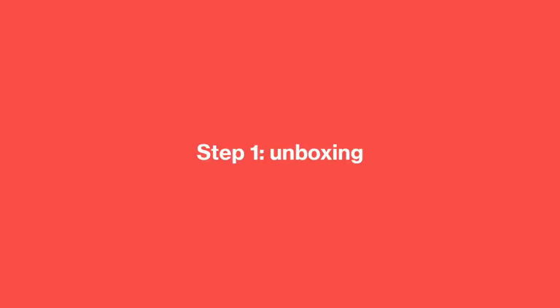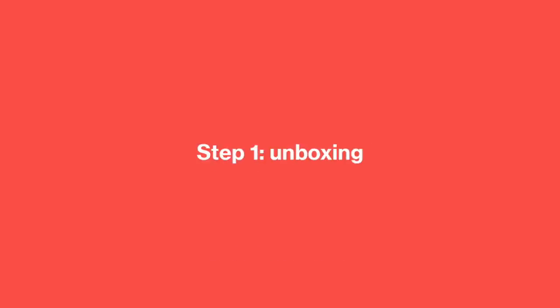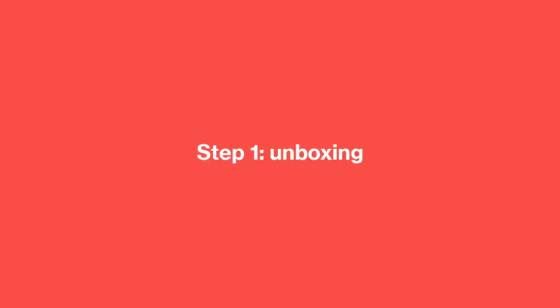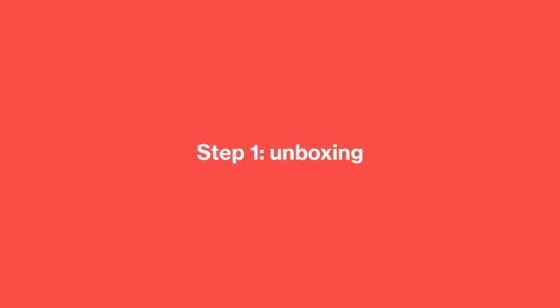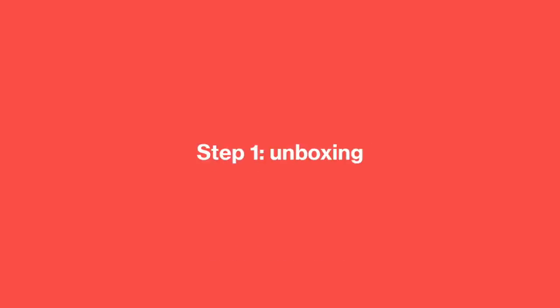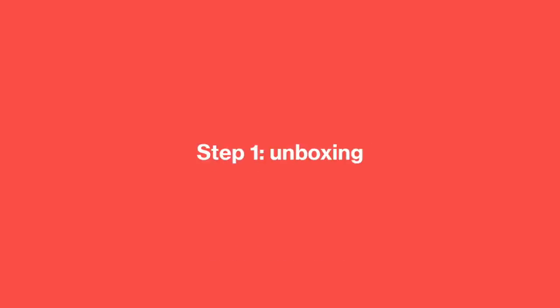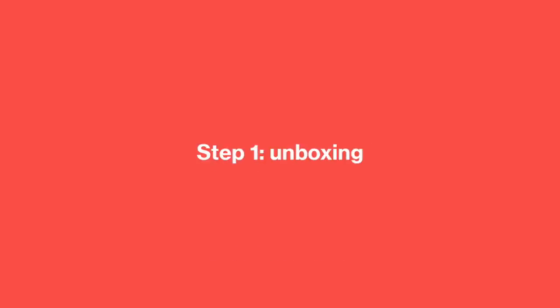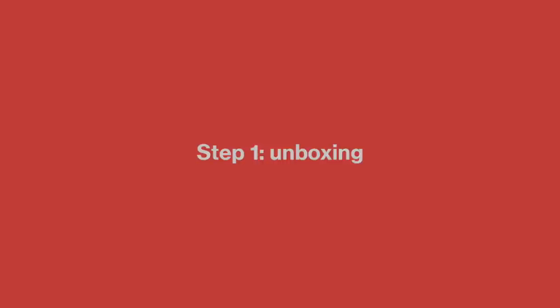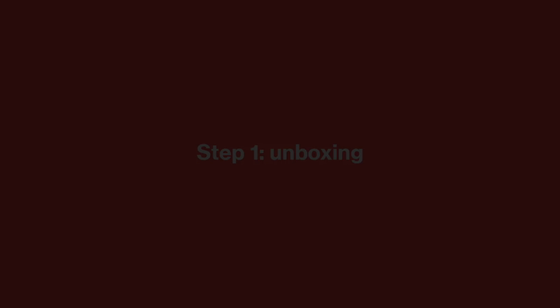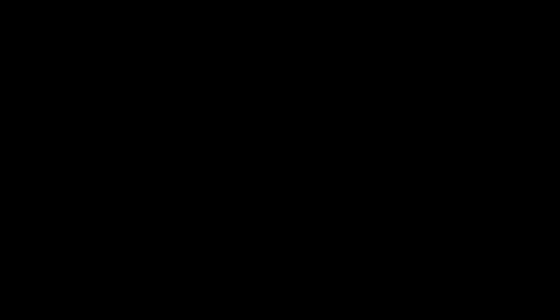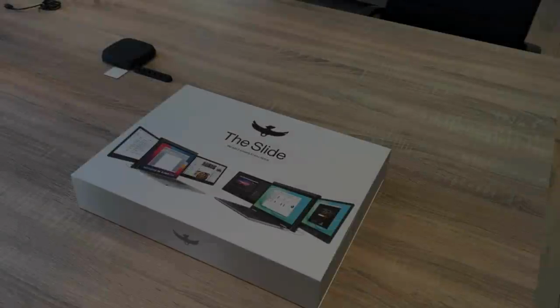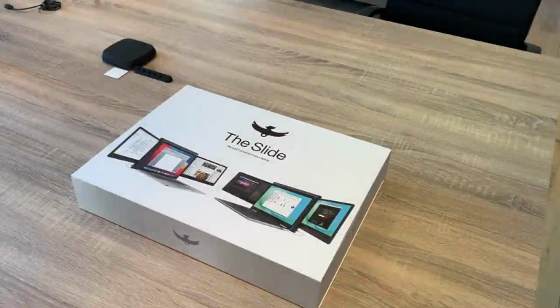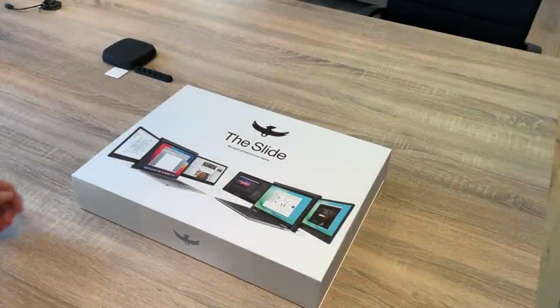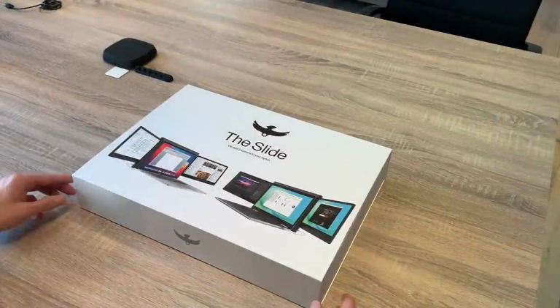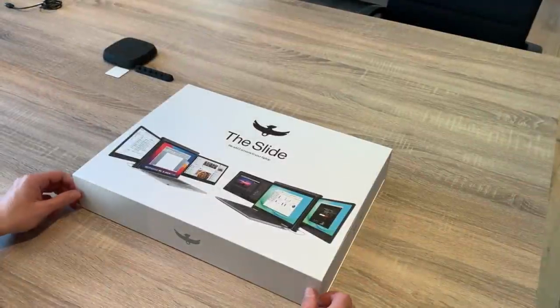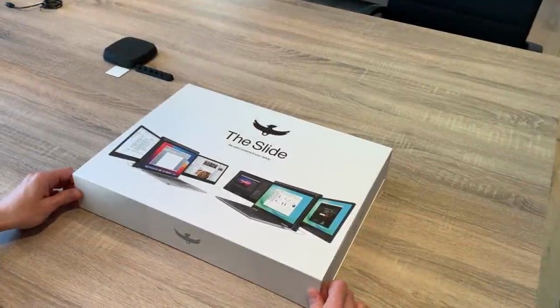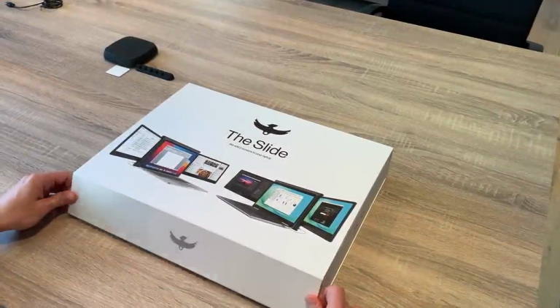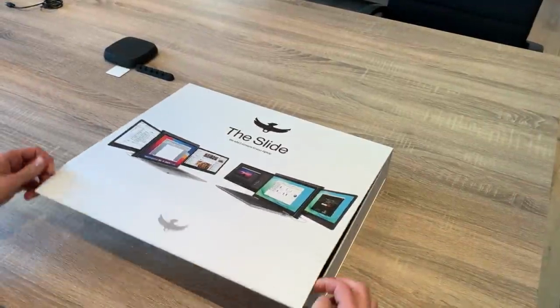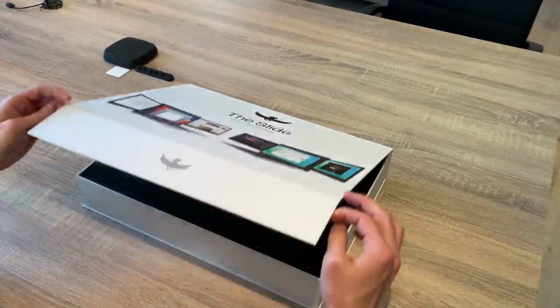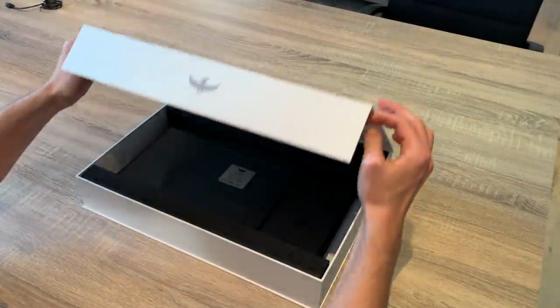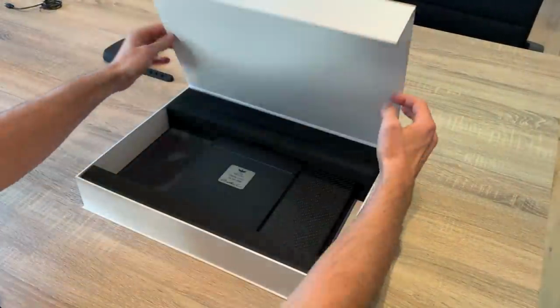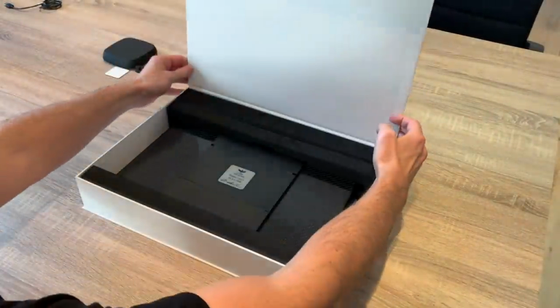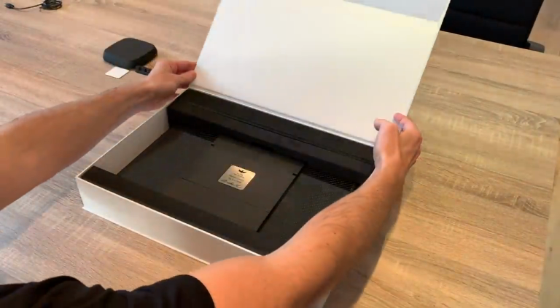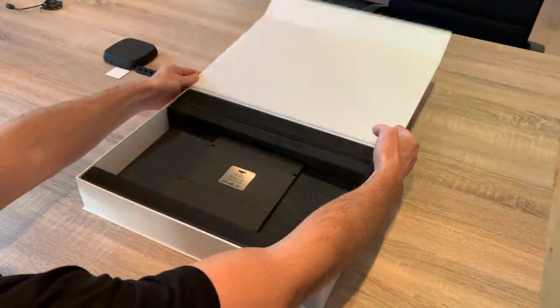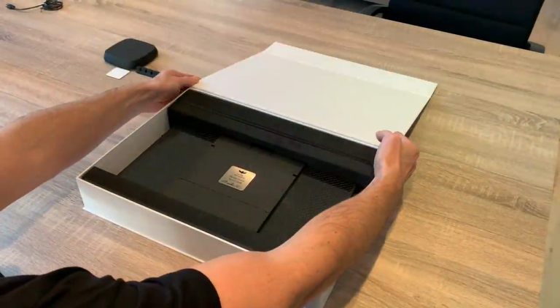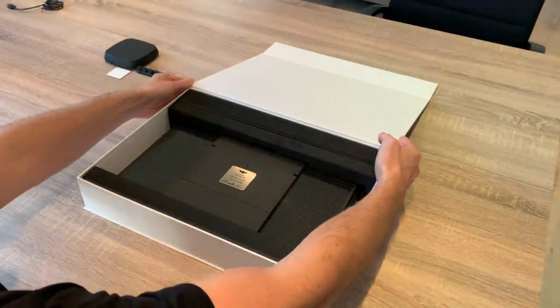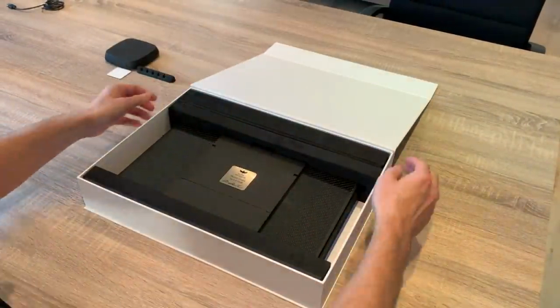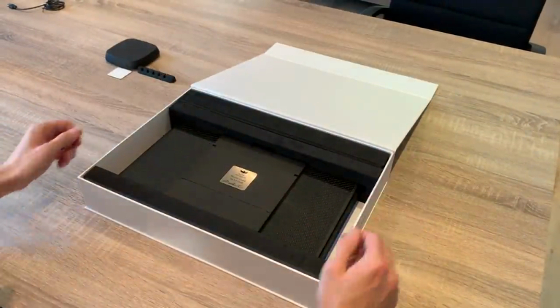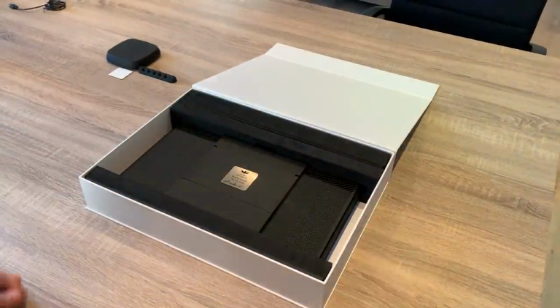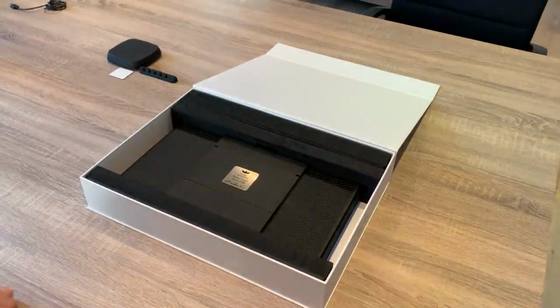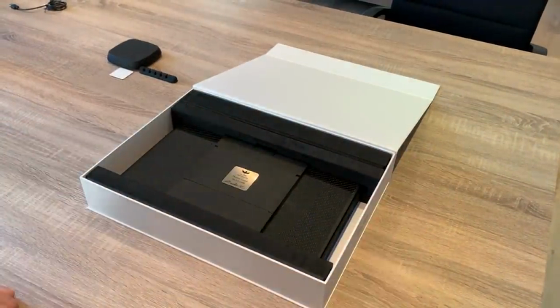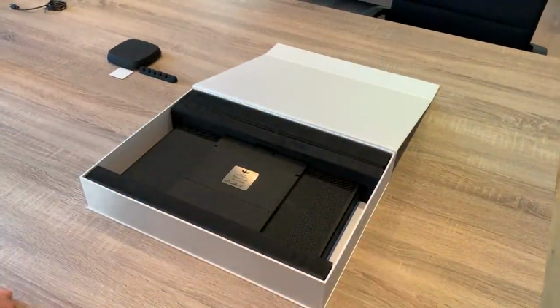Hi there! You're about to discover your Slide for the first time and we're here to help you set it up before using it. Welcome to the future of laptops.